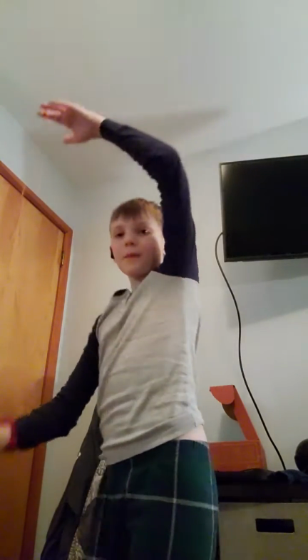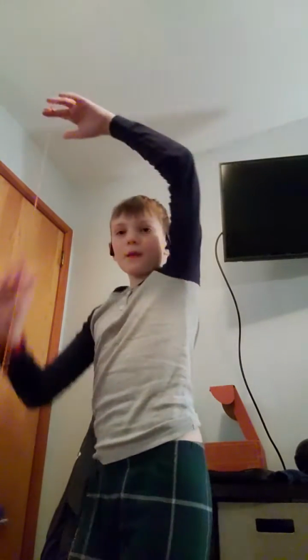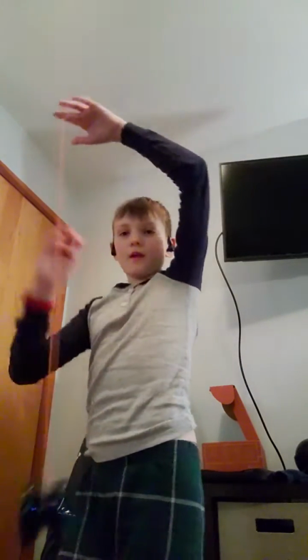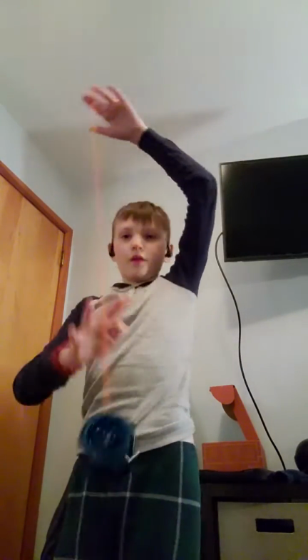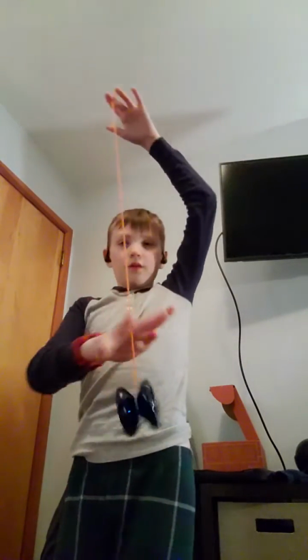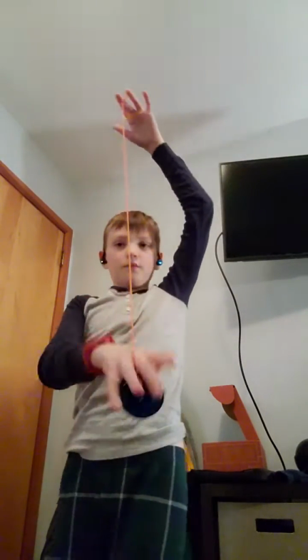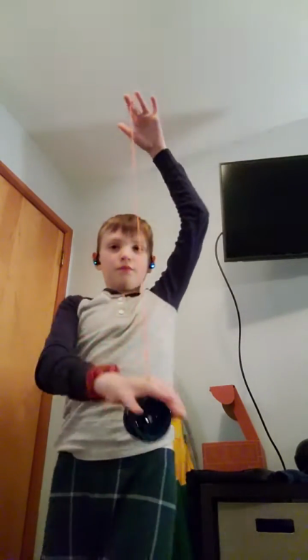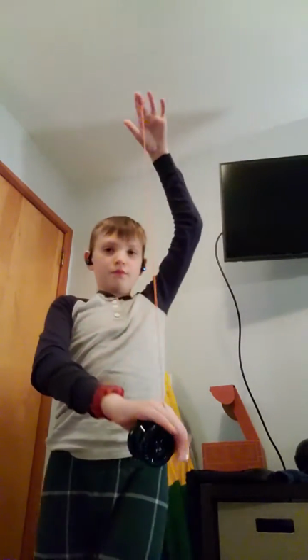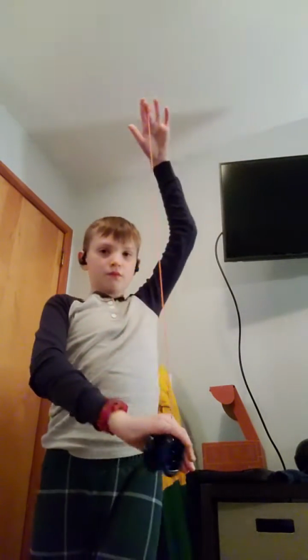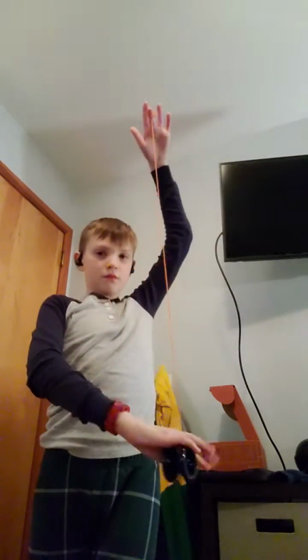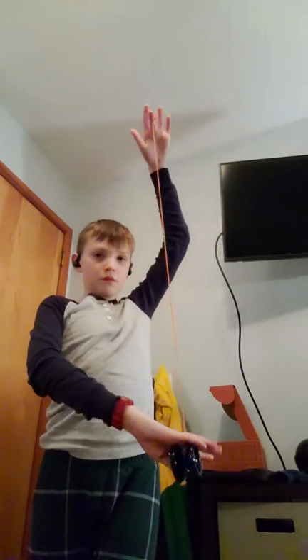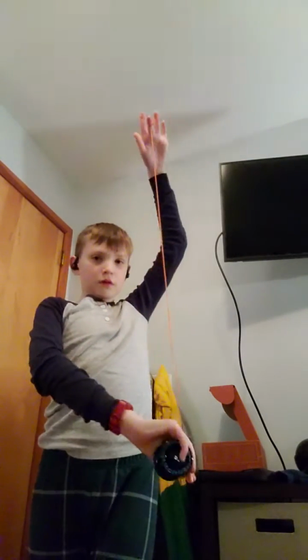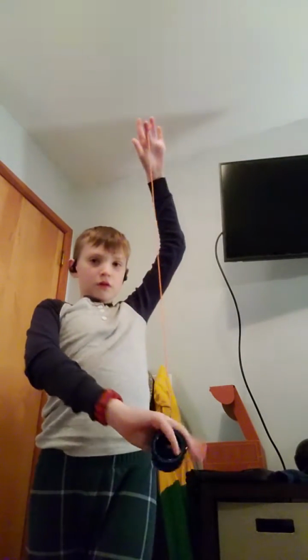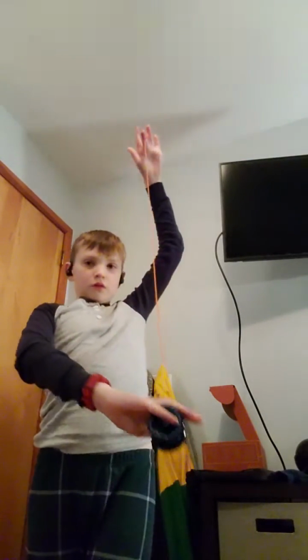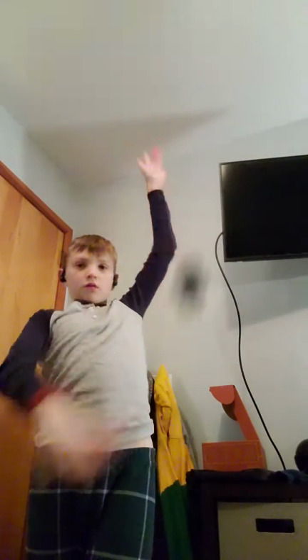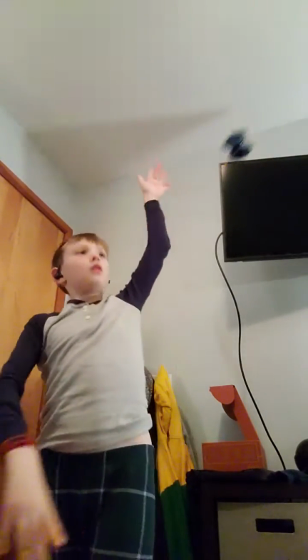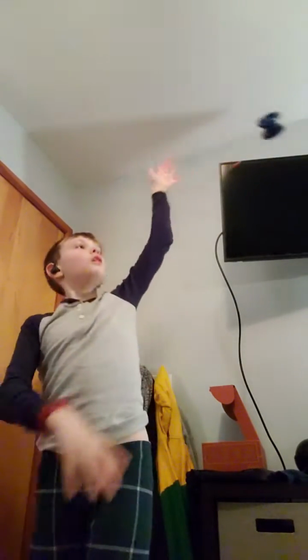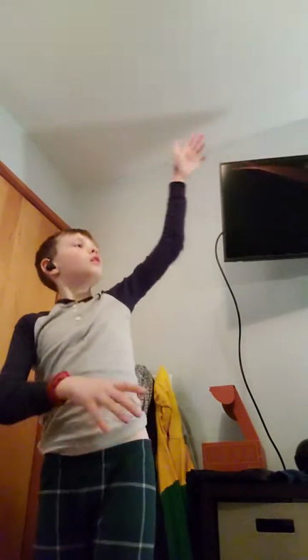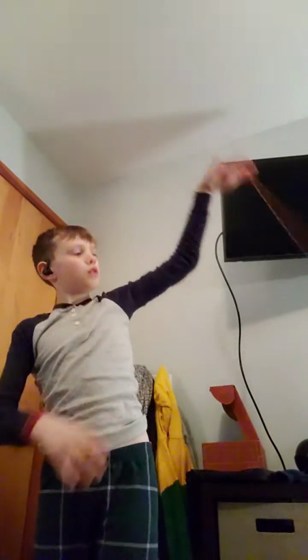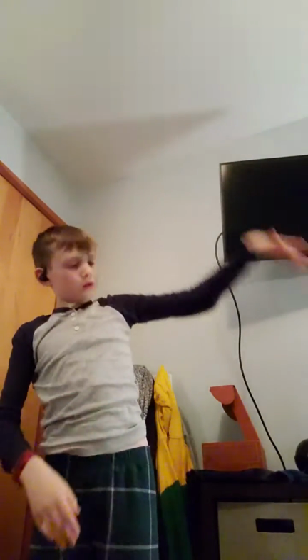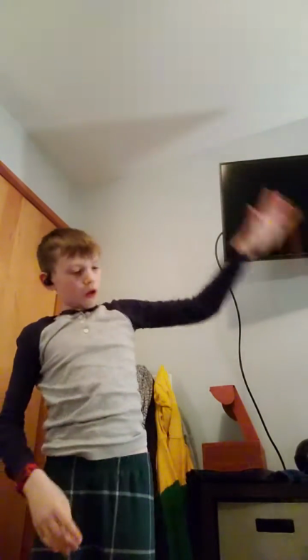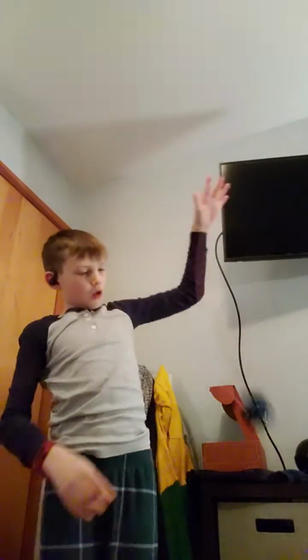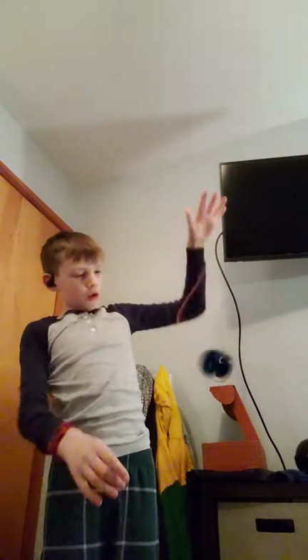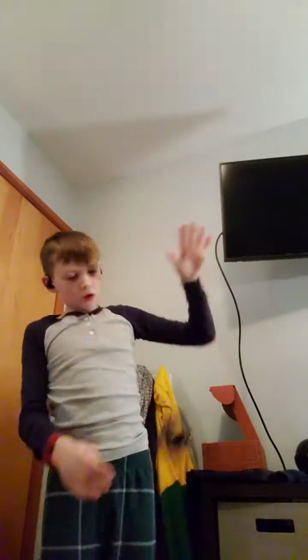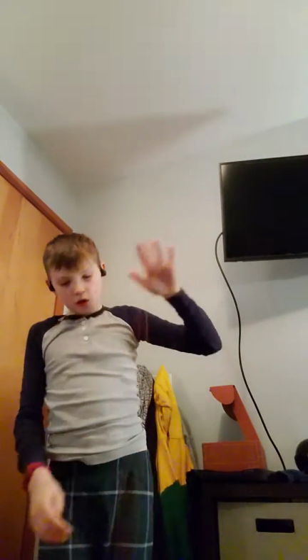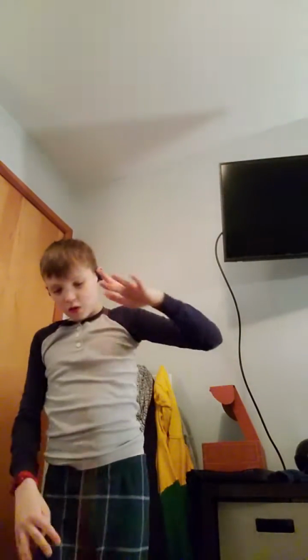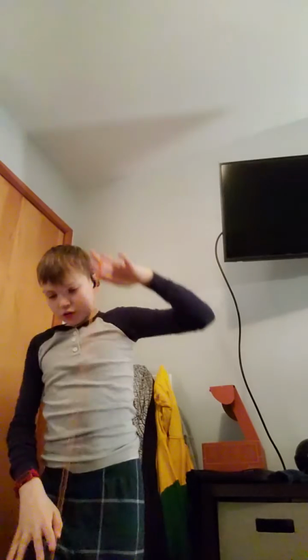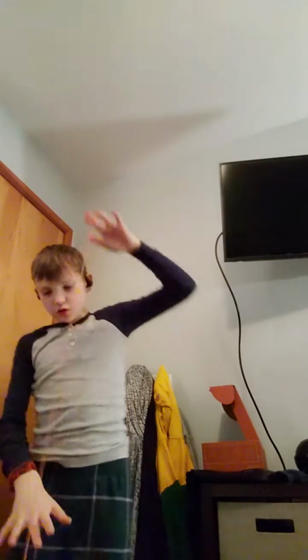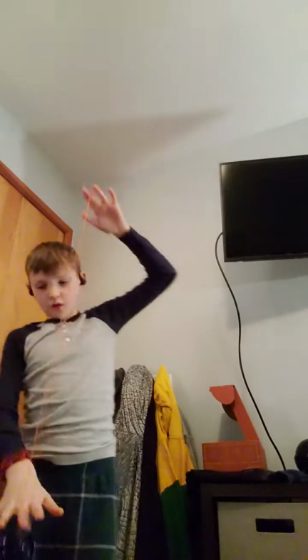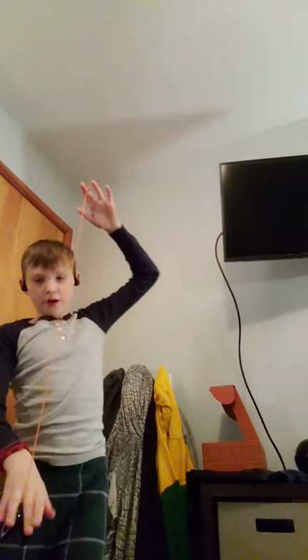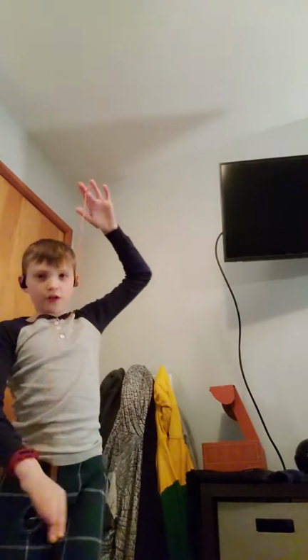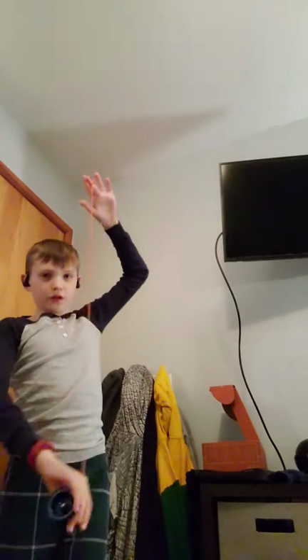Put your finger in the center, down, up — you're going to push down with the non yo-yo hand, and then it will come back to you.